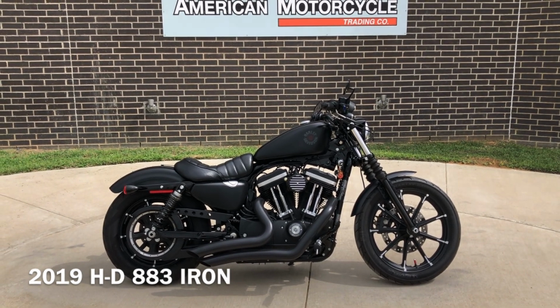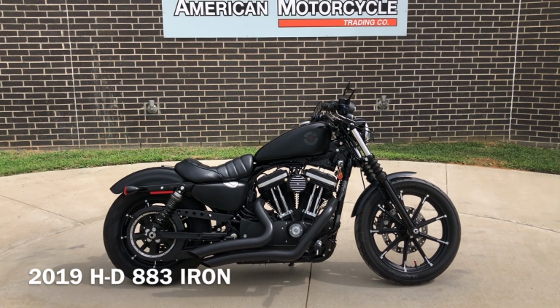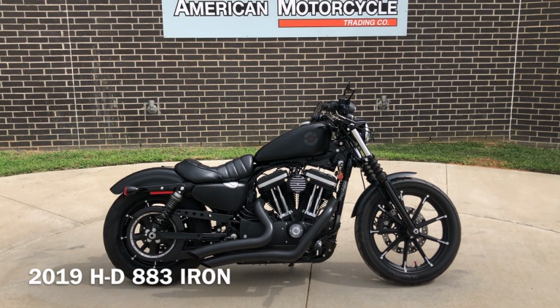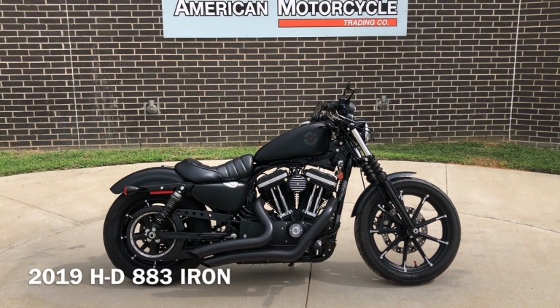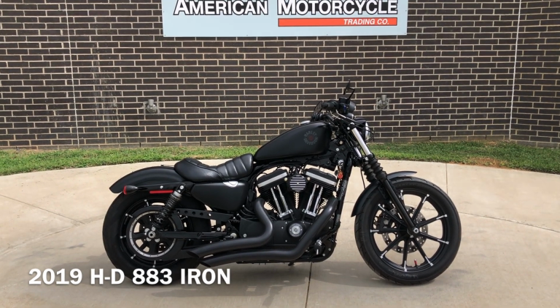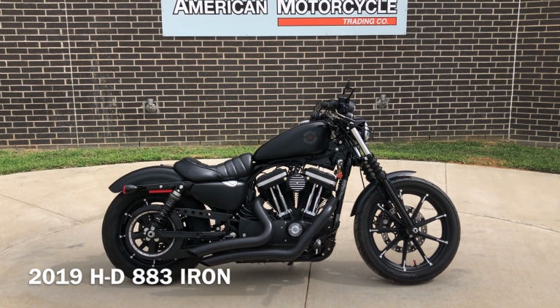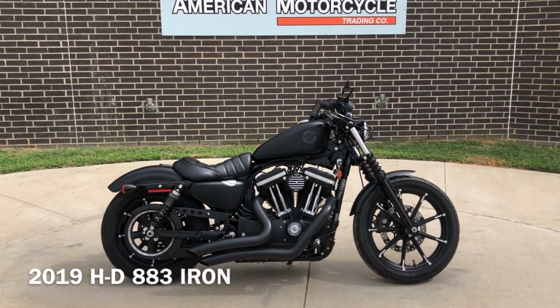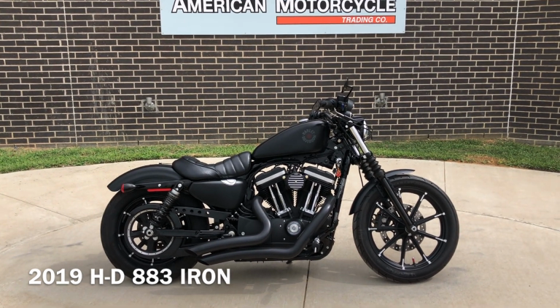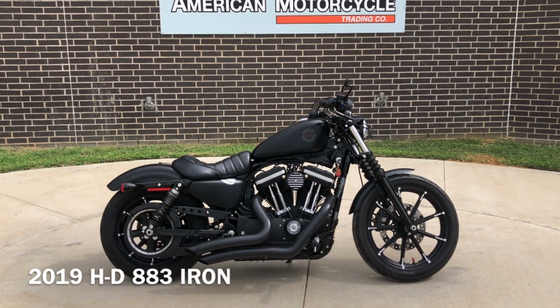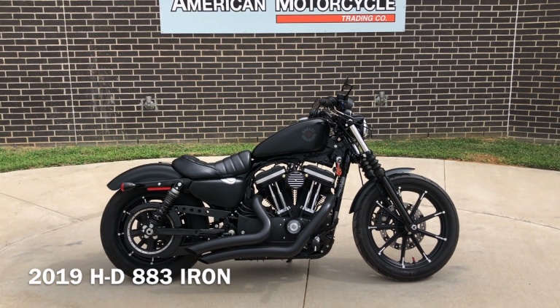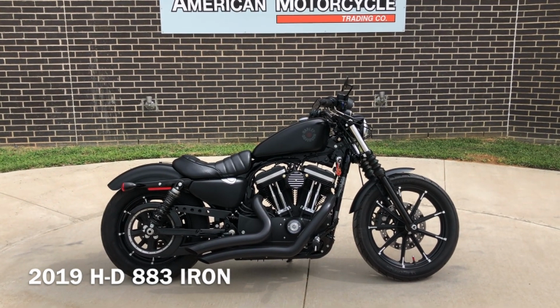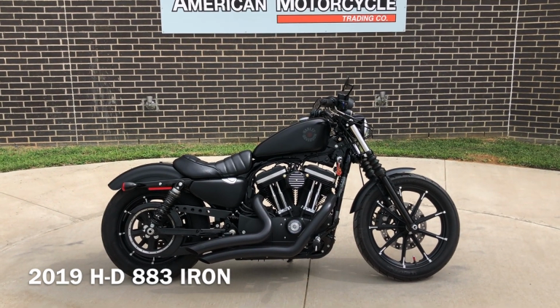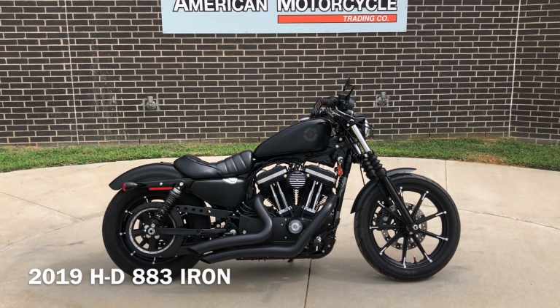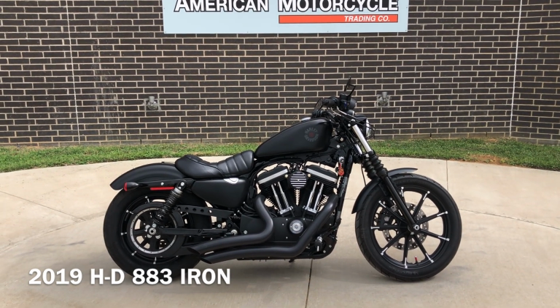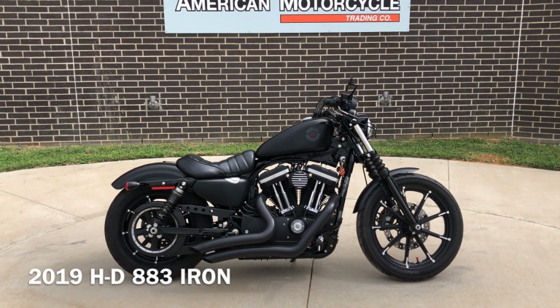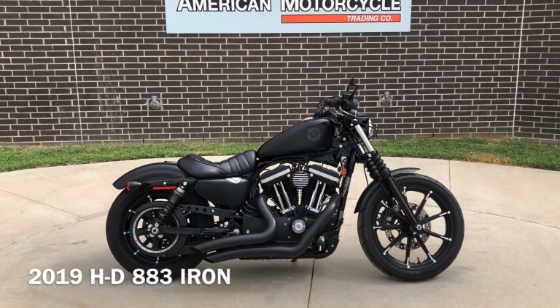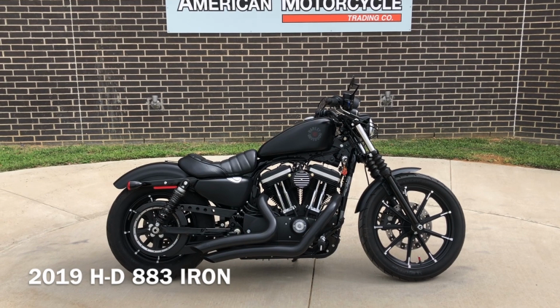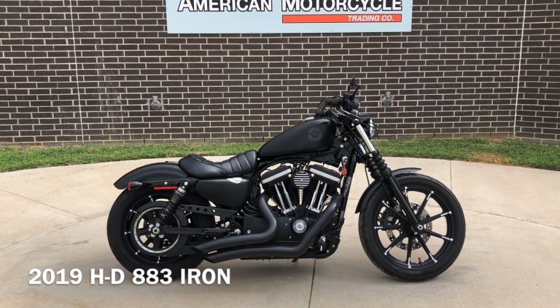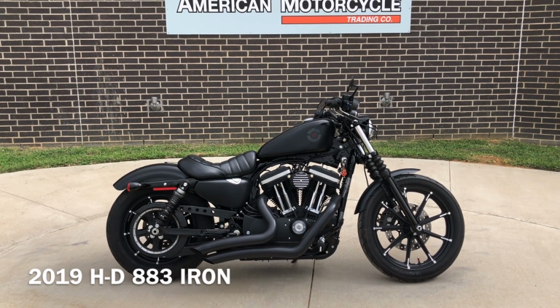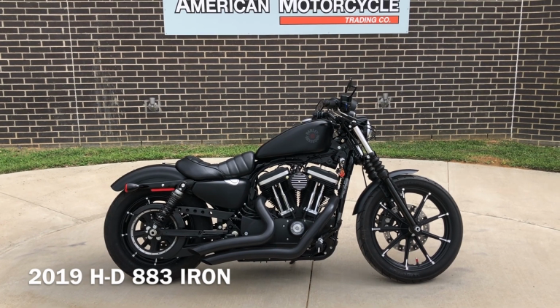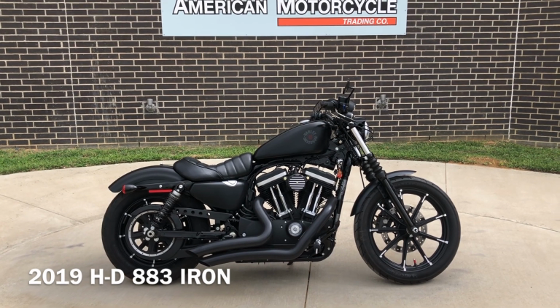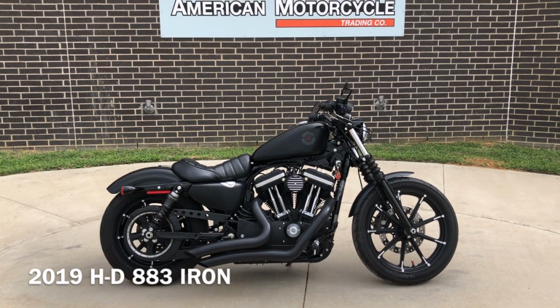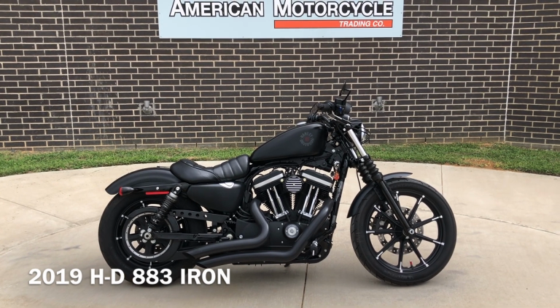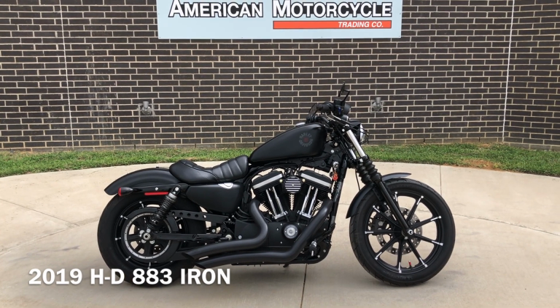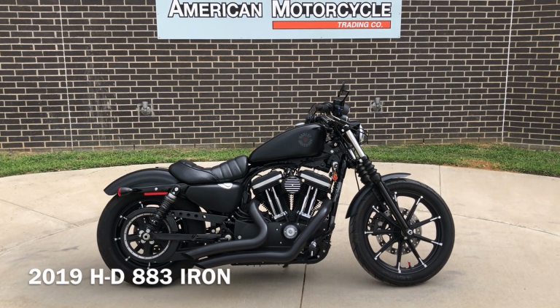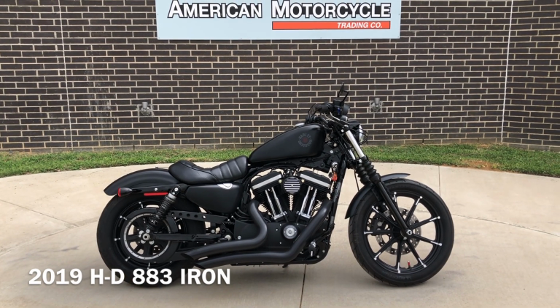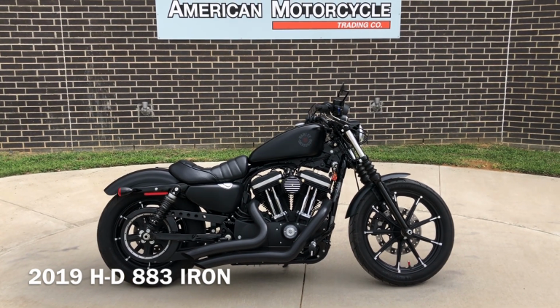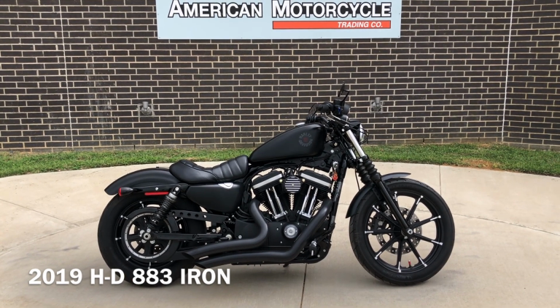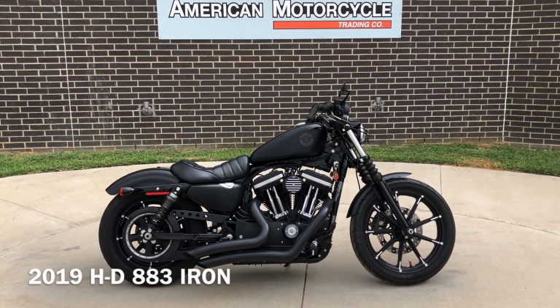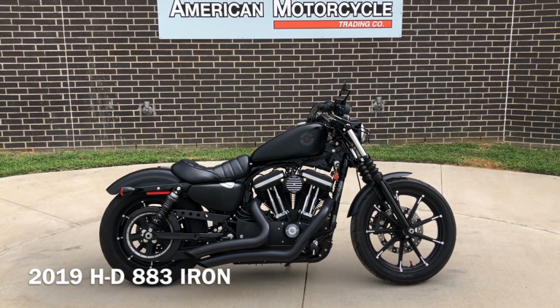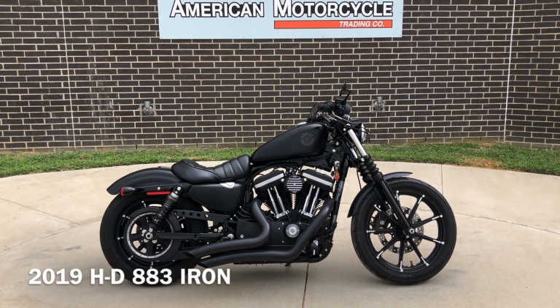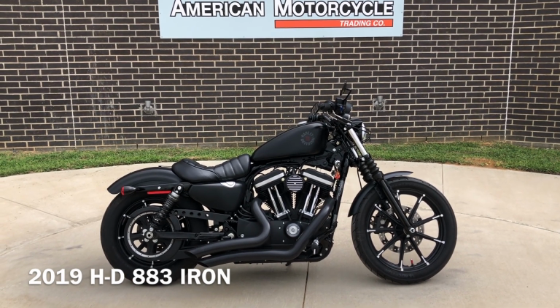This is Rusty with American Motorcycle Trading Company in Bedford, Texas. The freedom to choose.